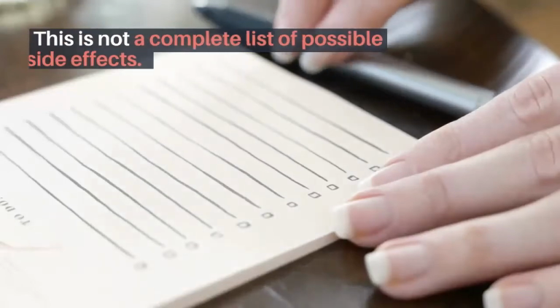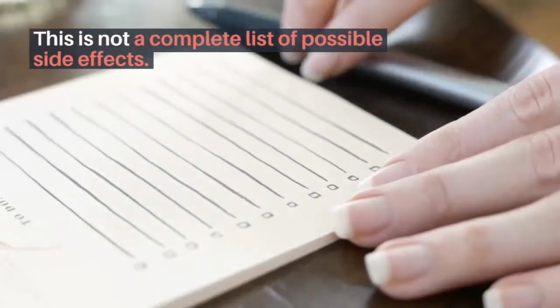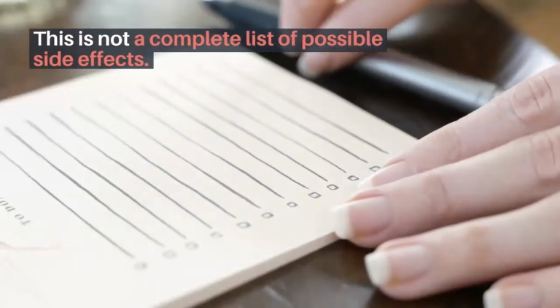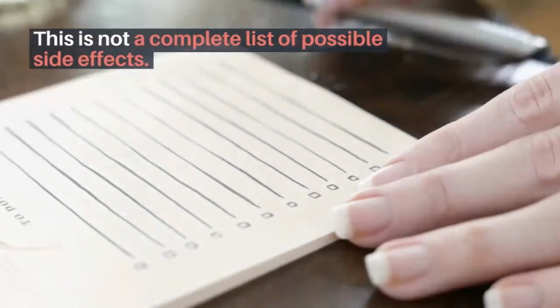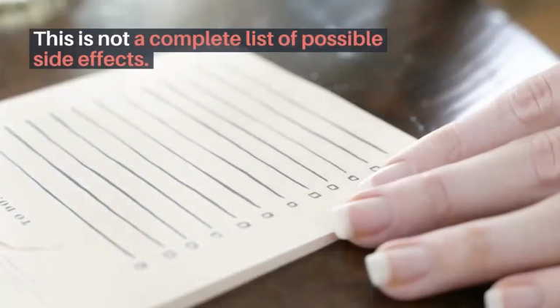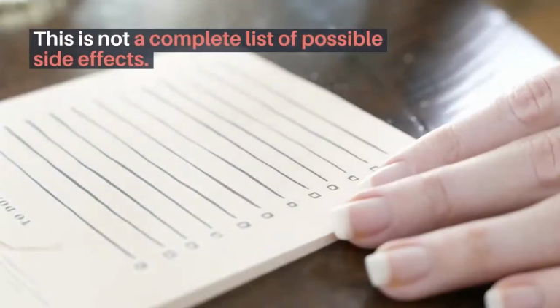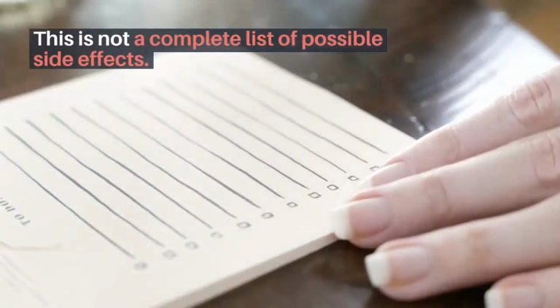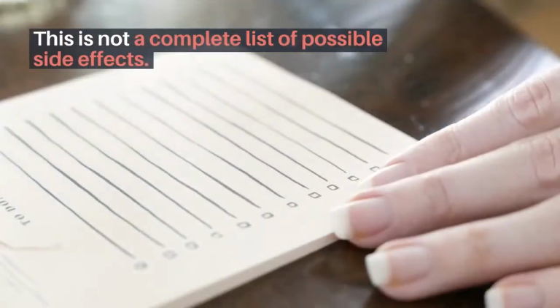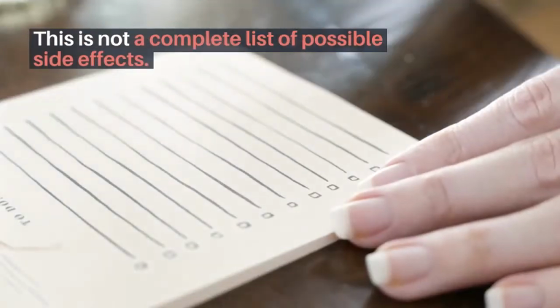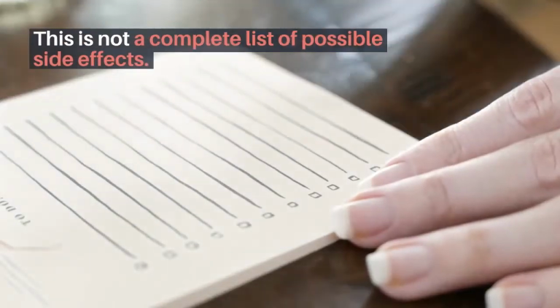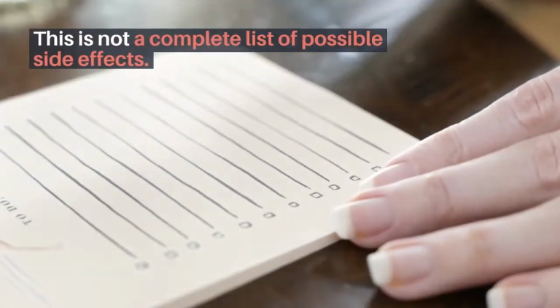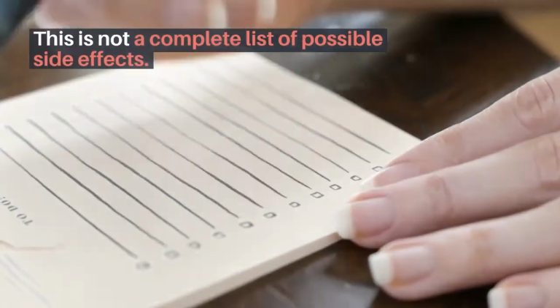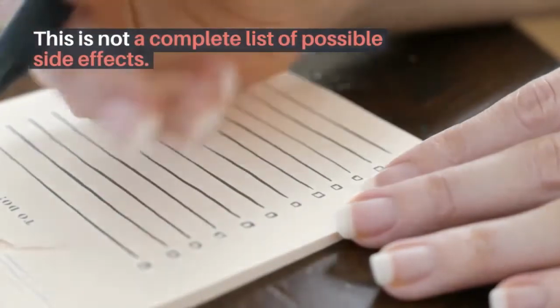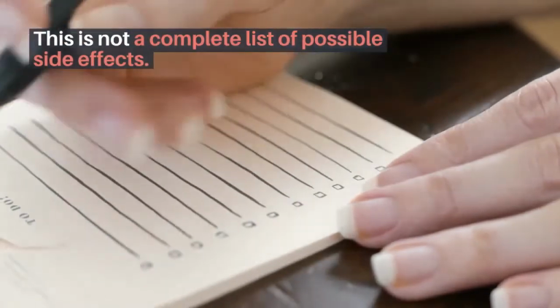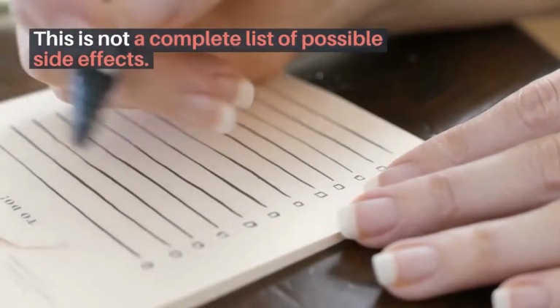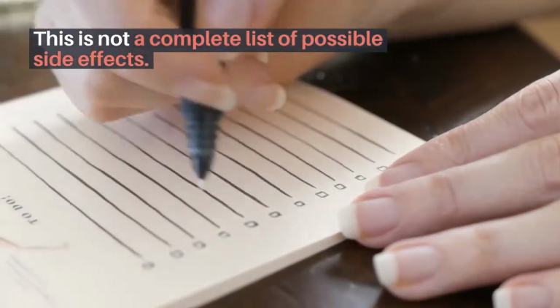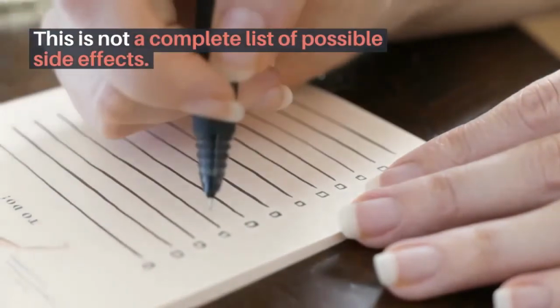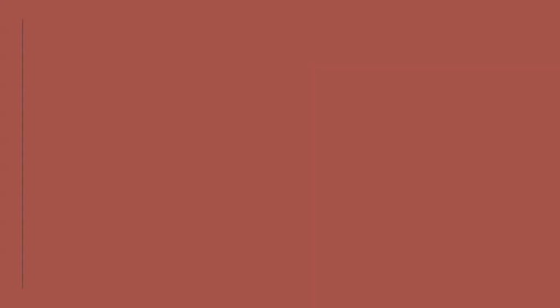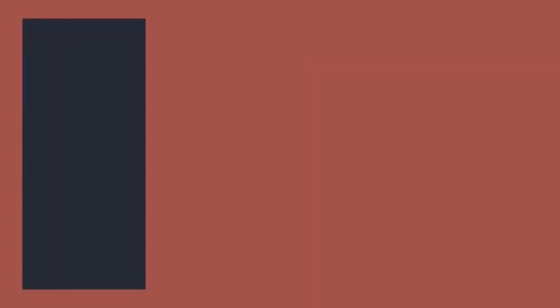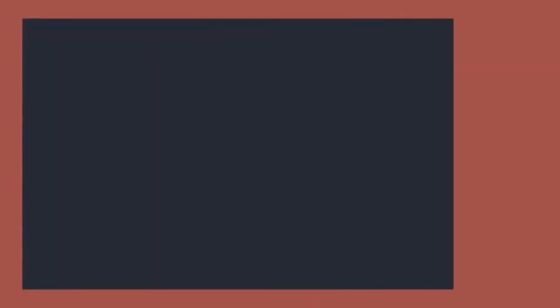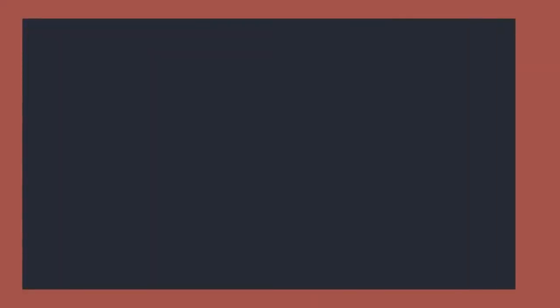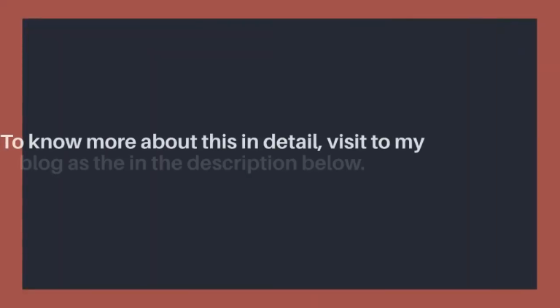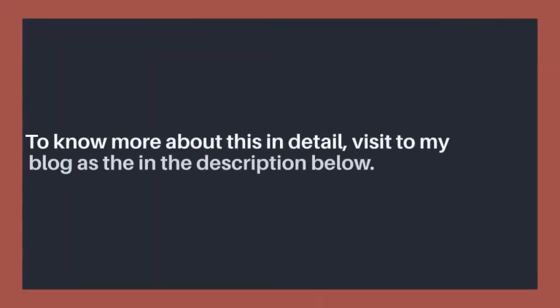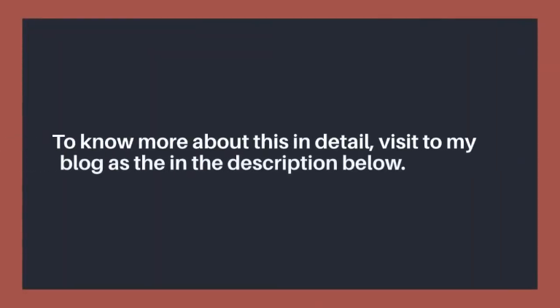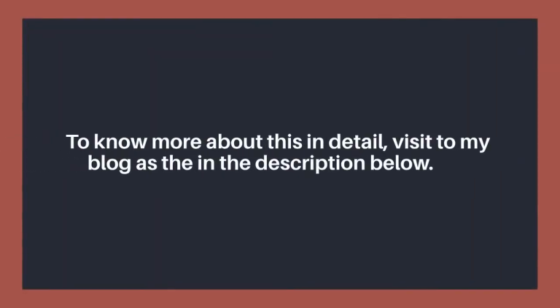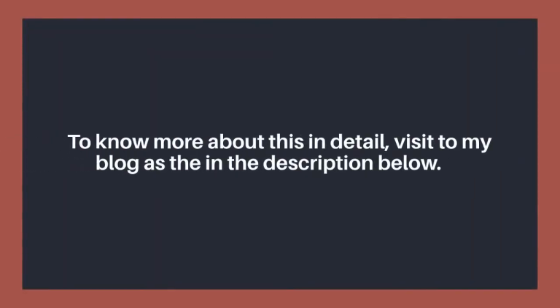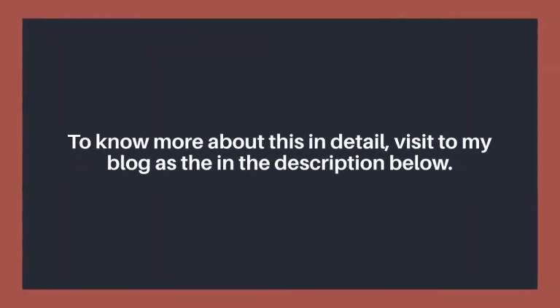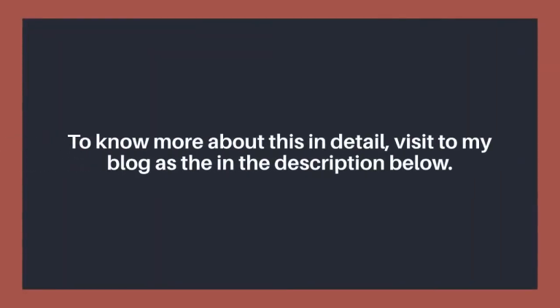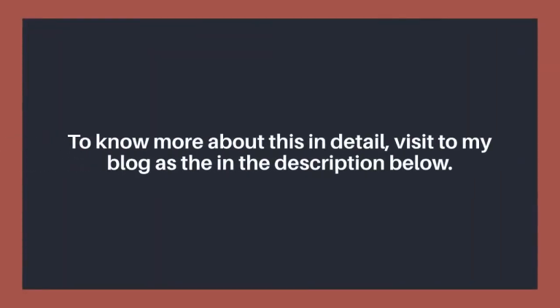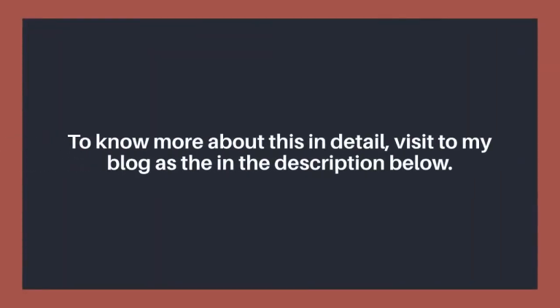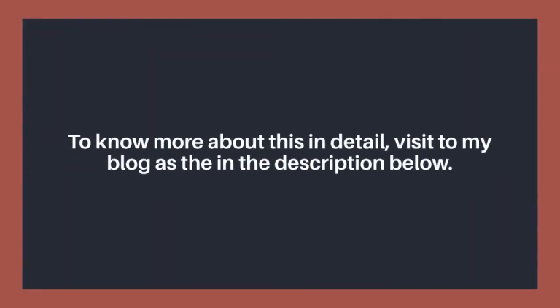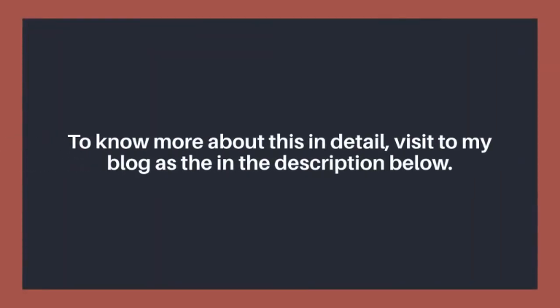This is not a complete list of possible side effects. To know more about this in detail, visit the blog linked in the description below.